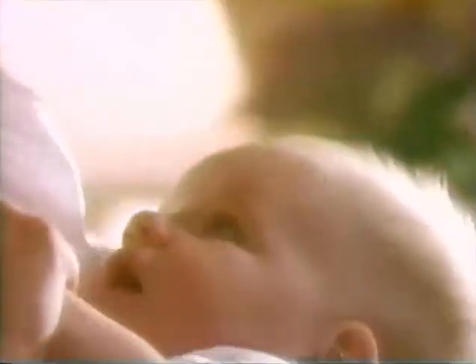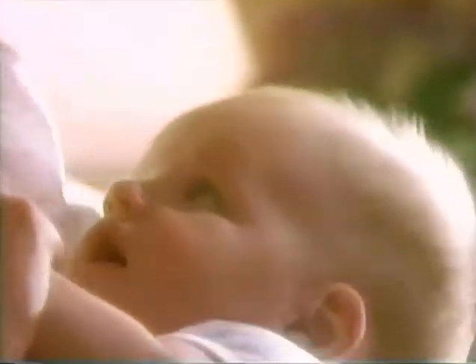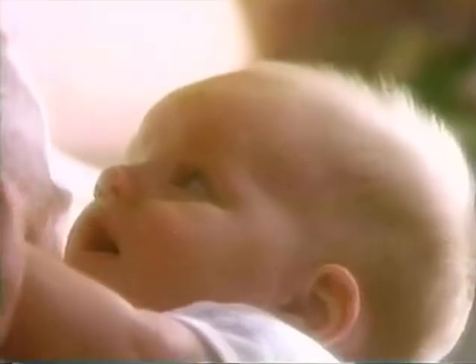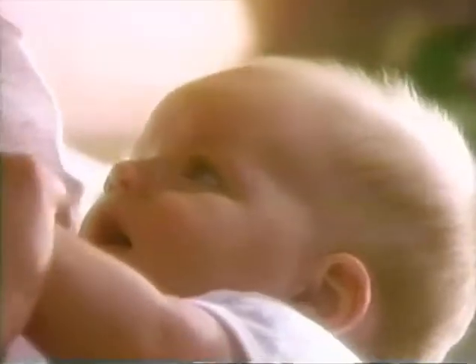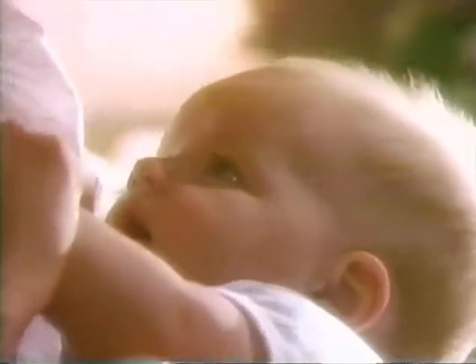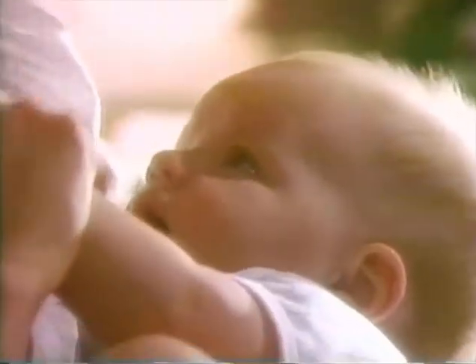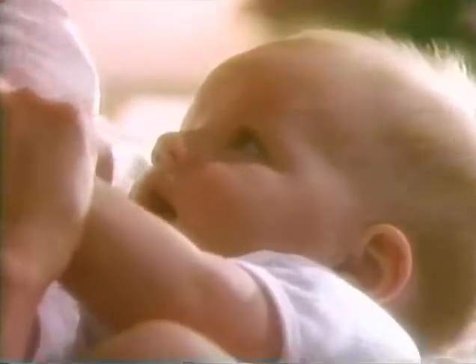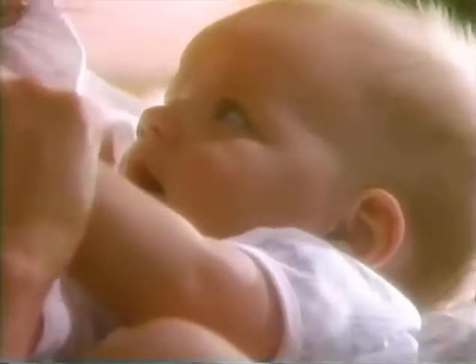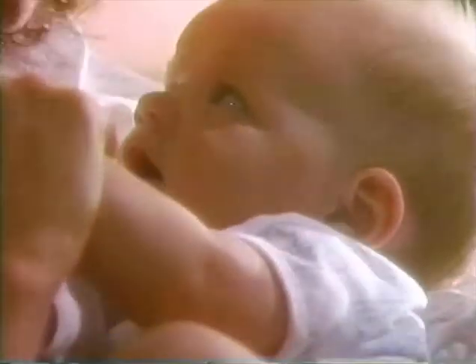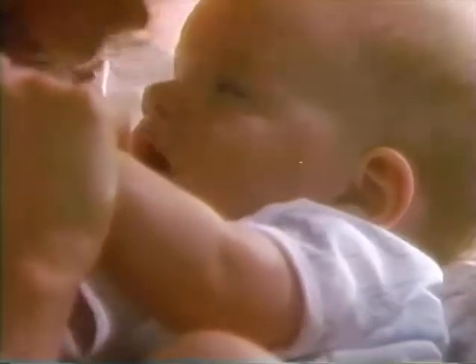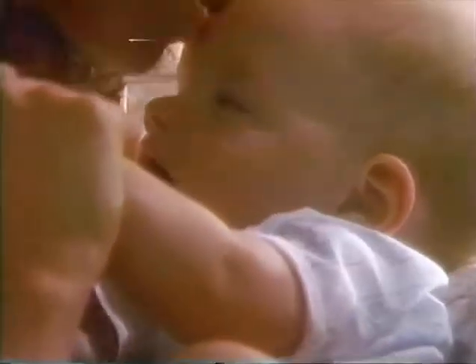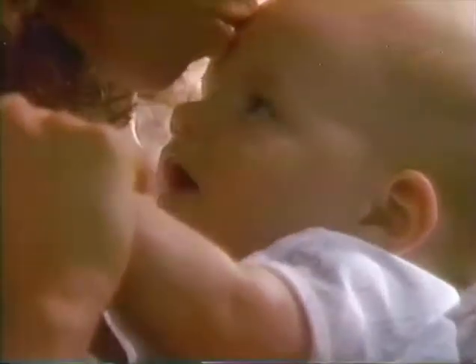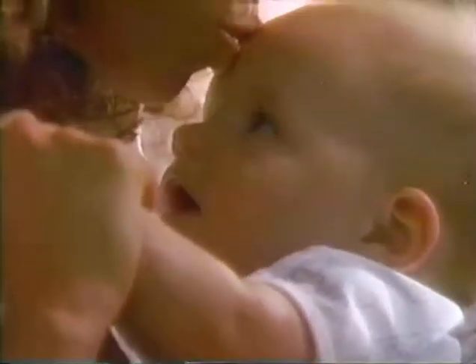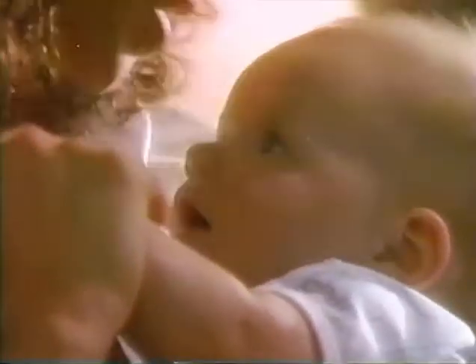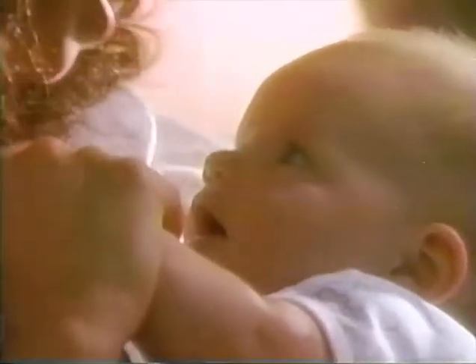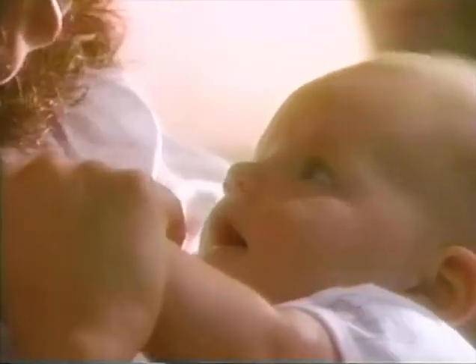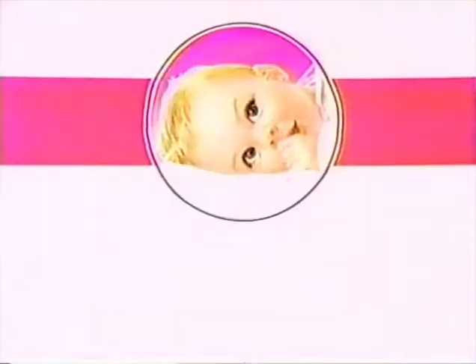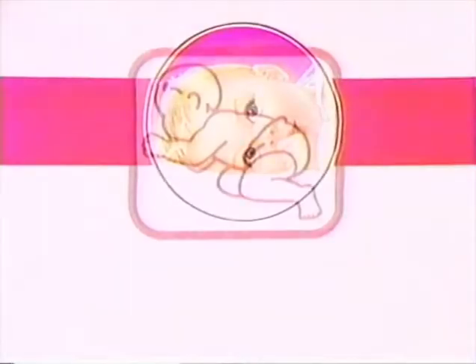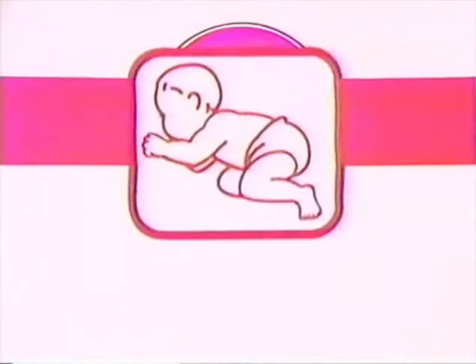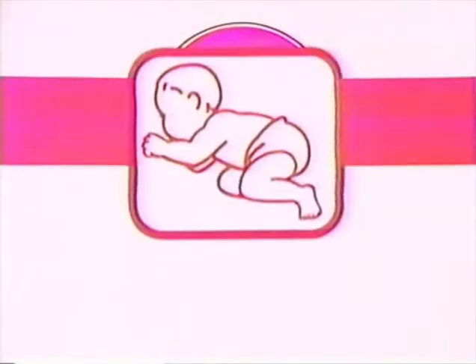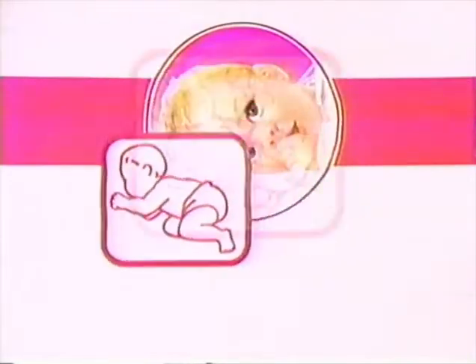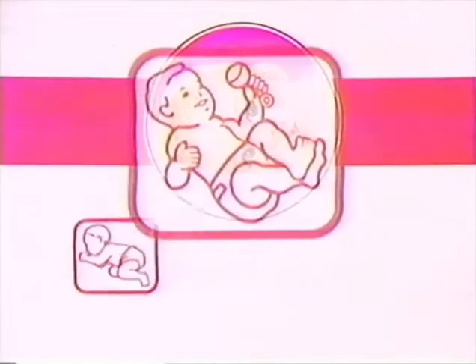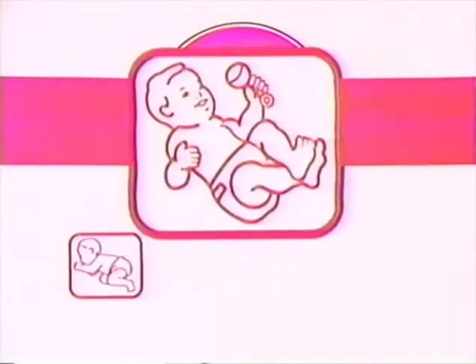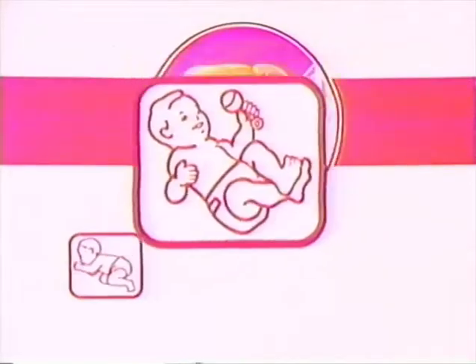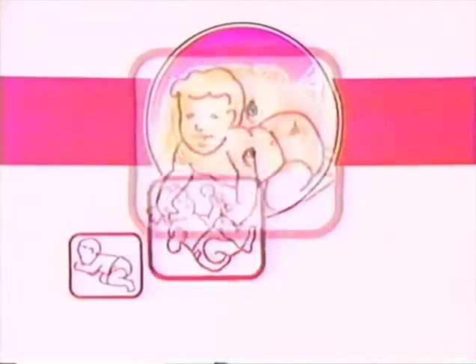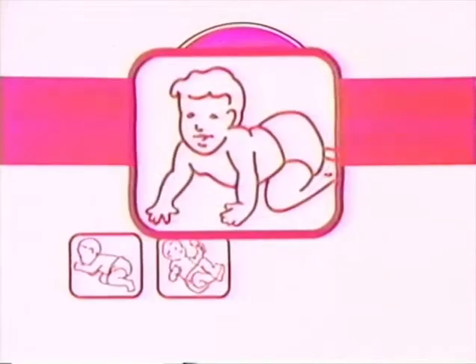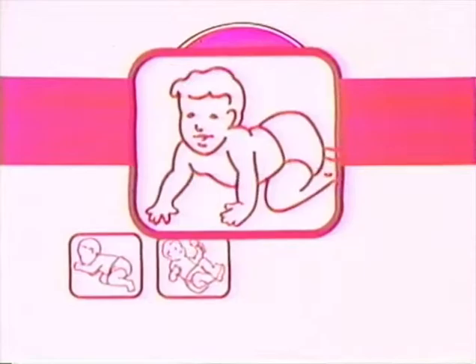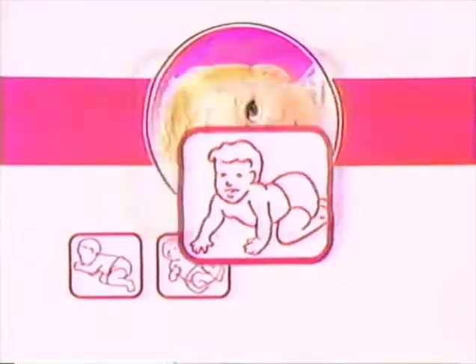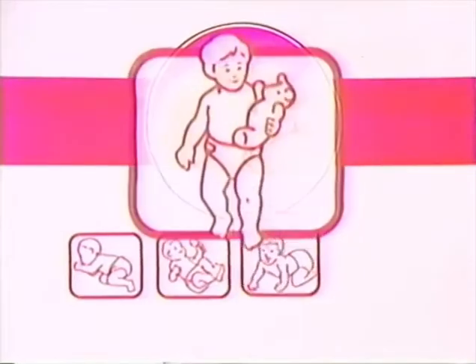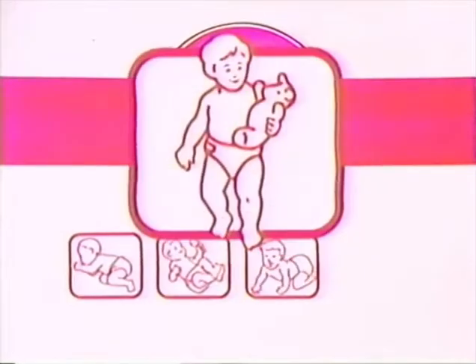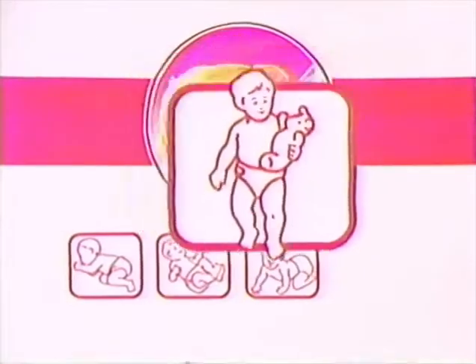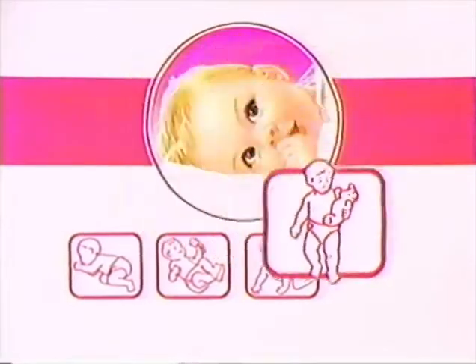Designed to help your baby grow up dry and happy every step of the way. For newborns, infants, crawlers, and walkers.